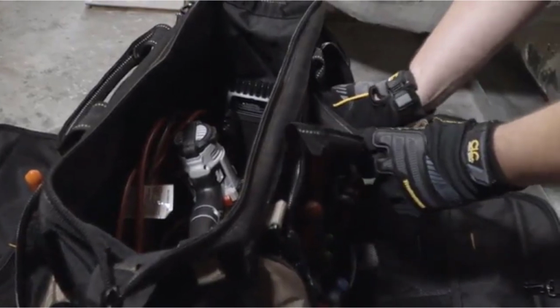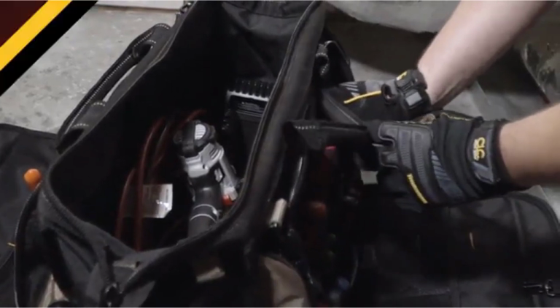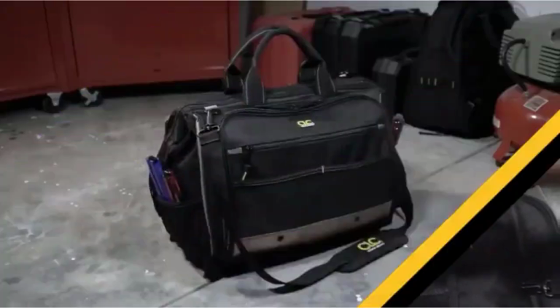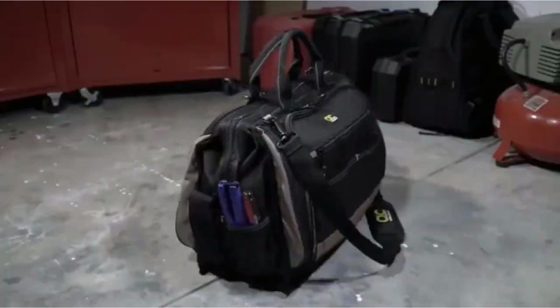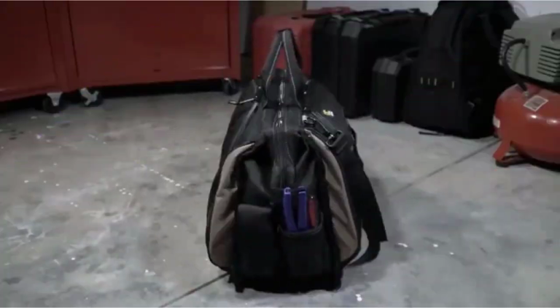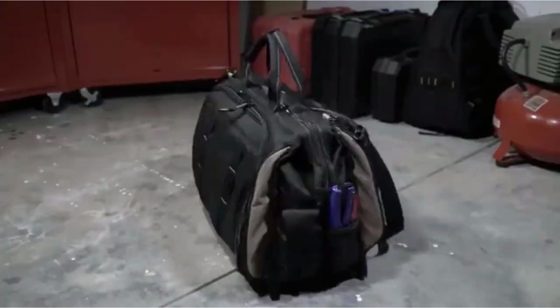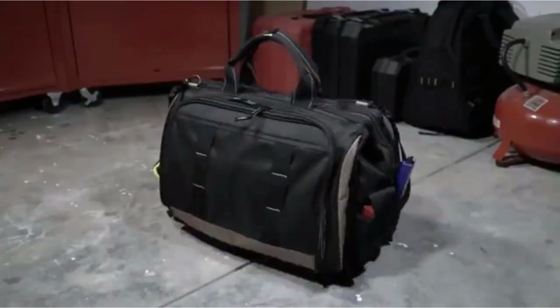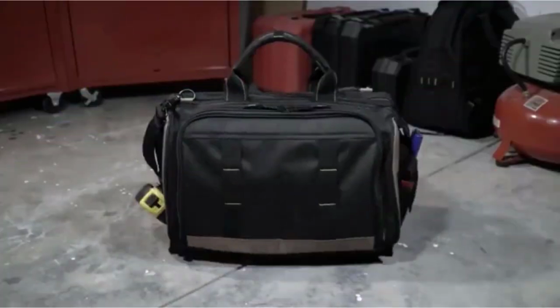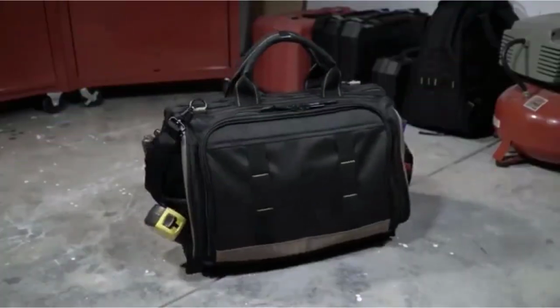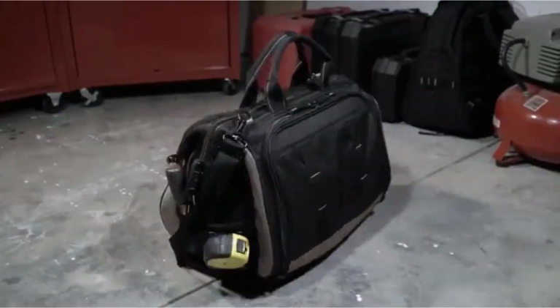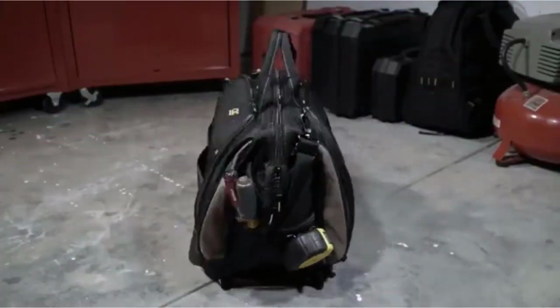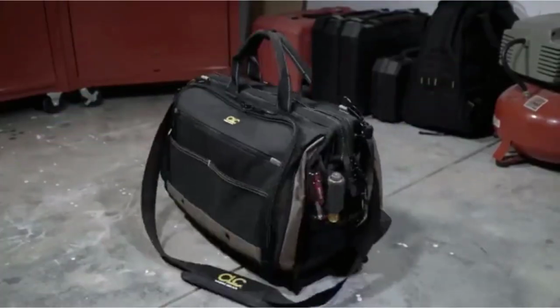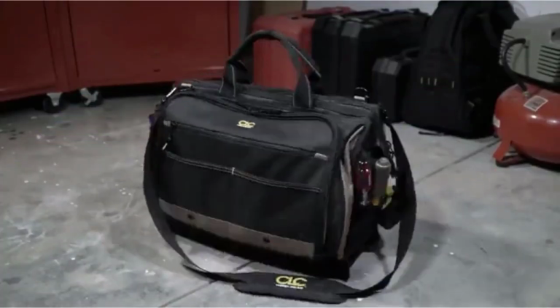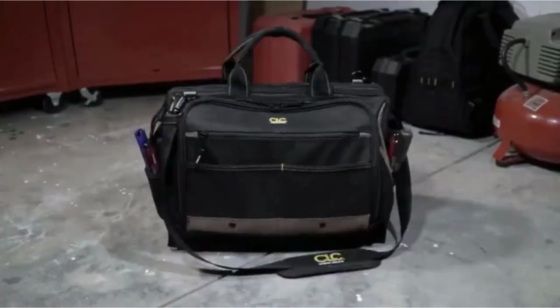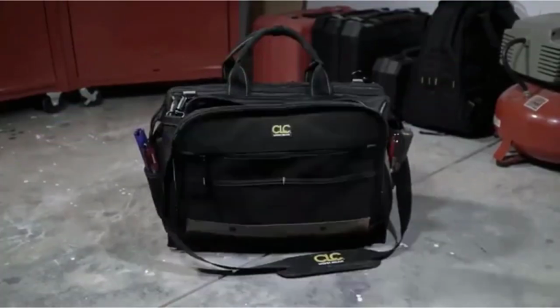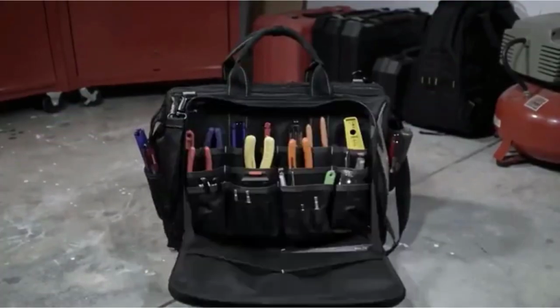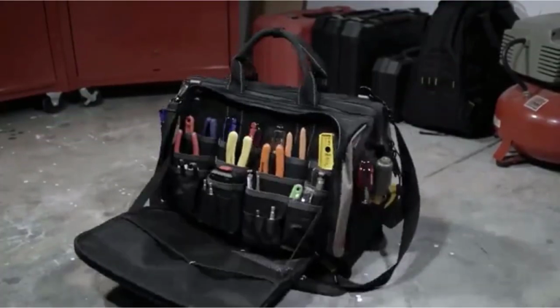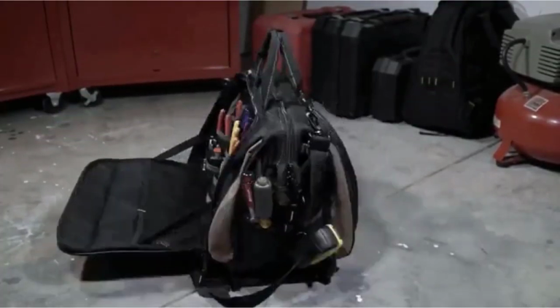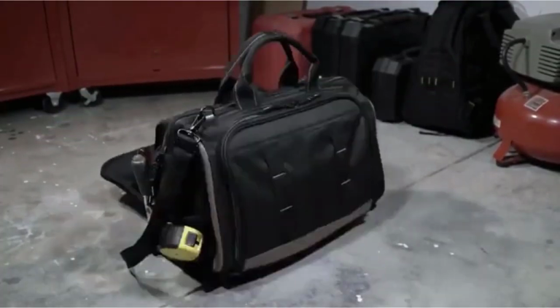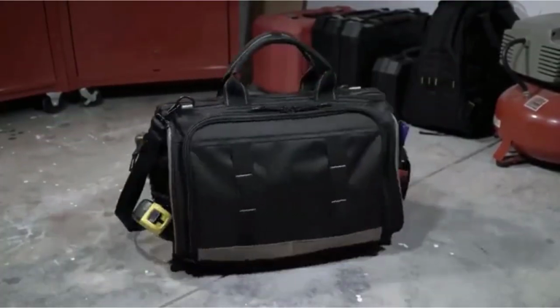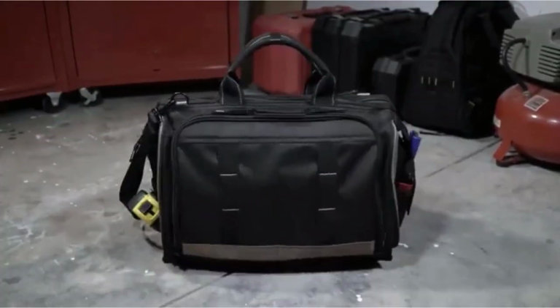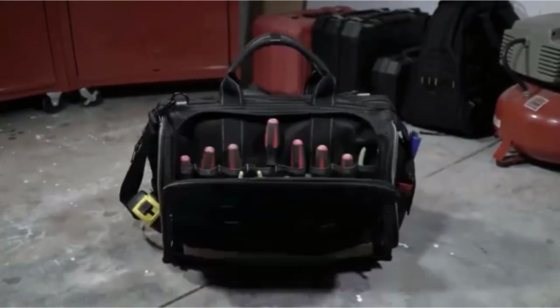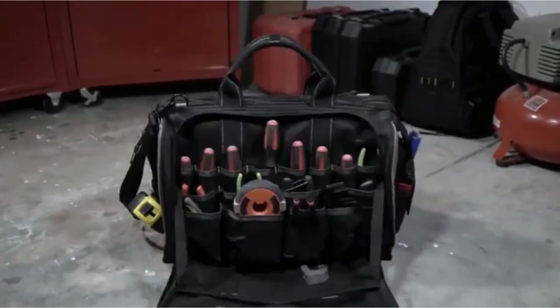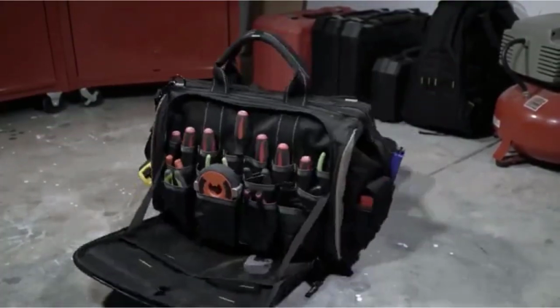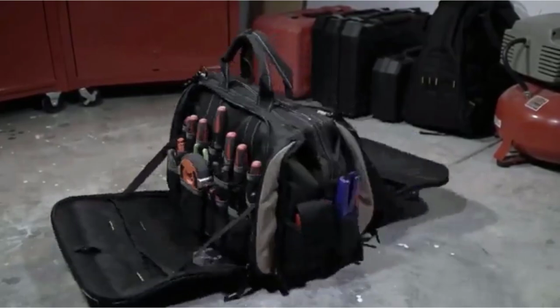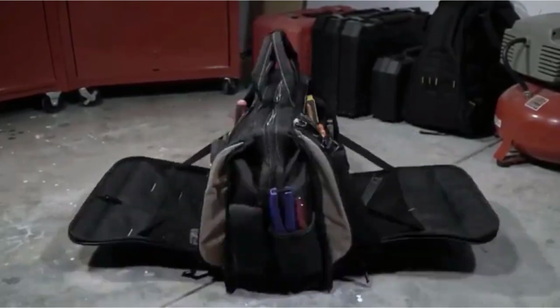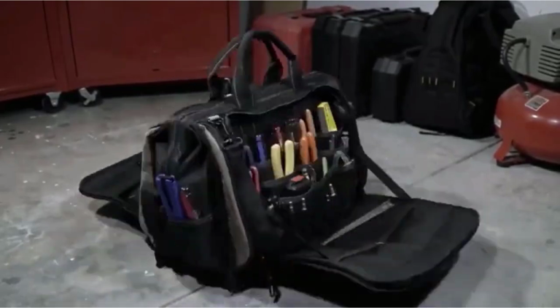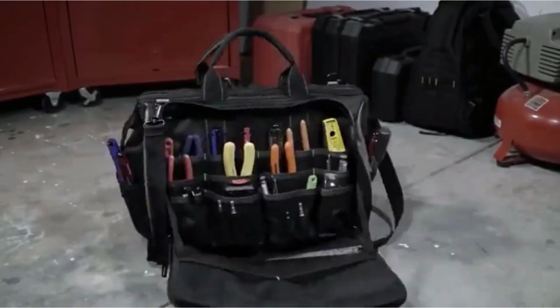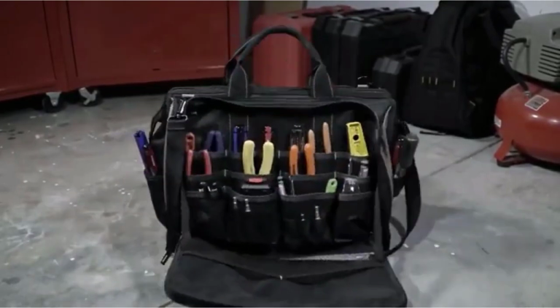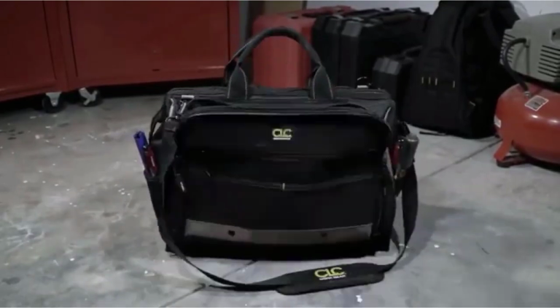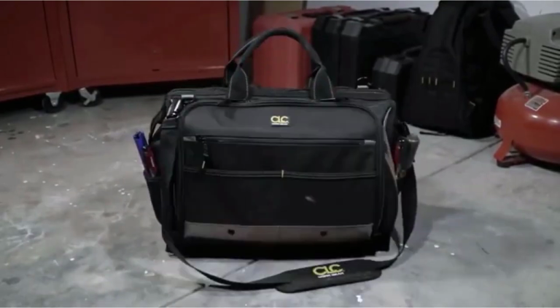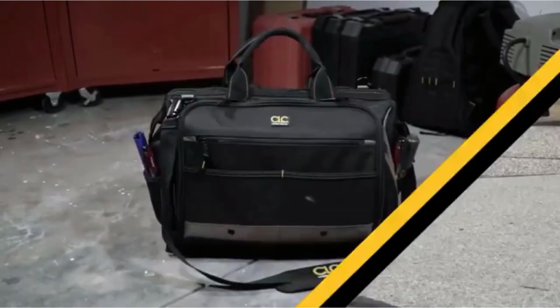One thing to understand about this bag is that the bottom isn't waterproof, though it does feature sewed-on plastic feet.